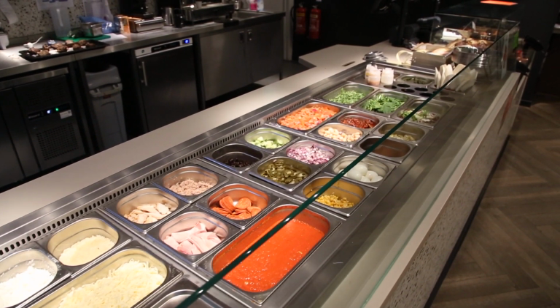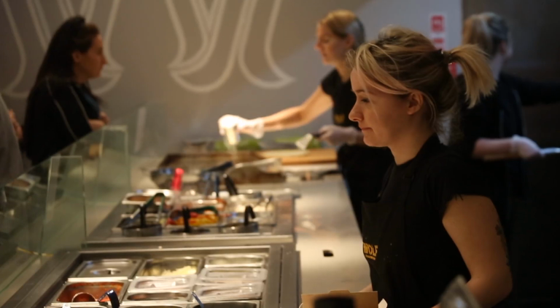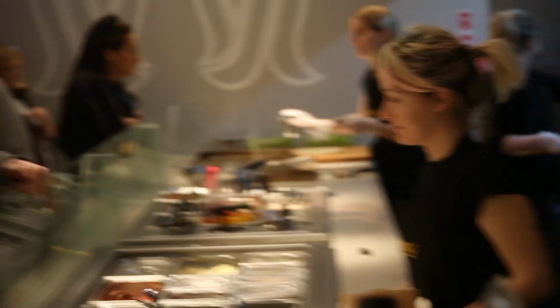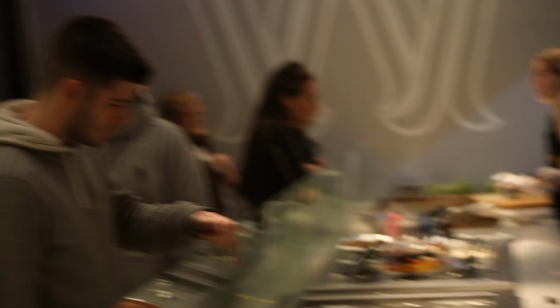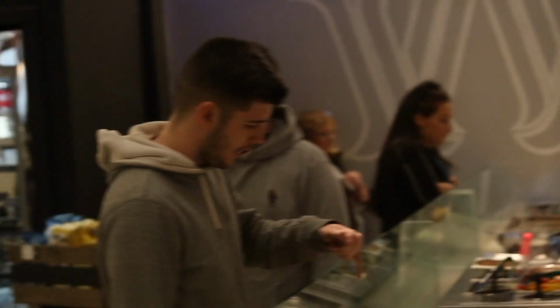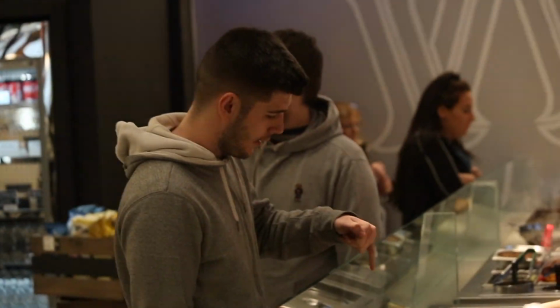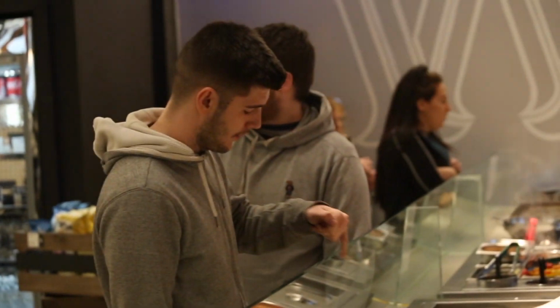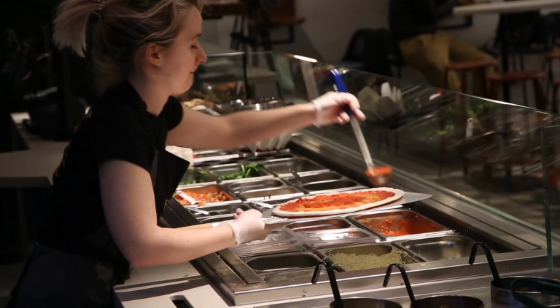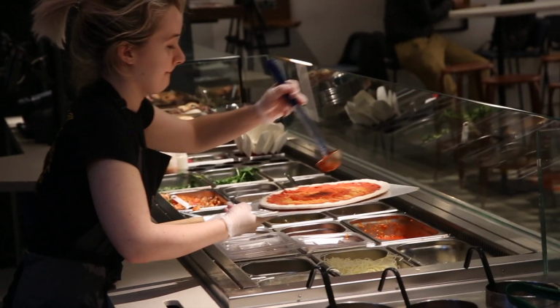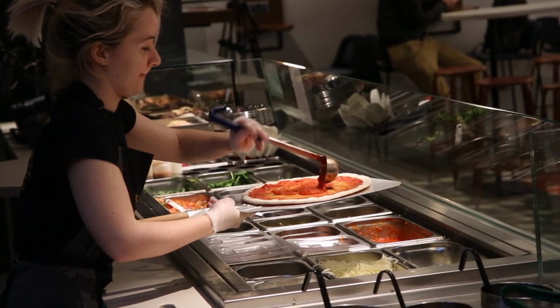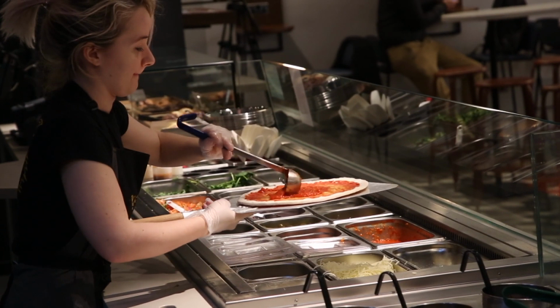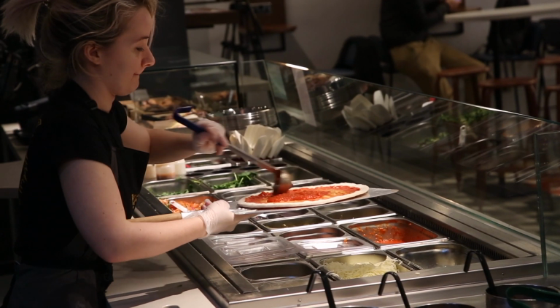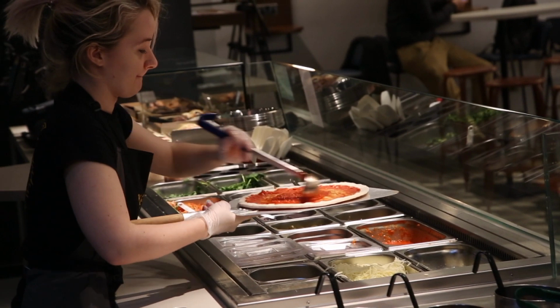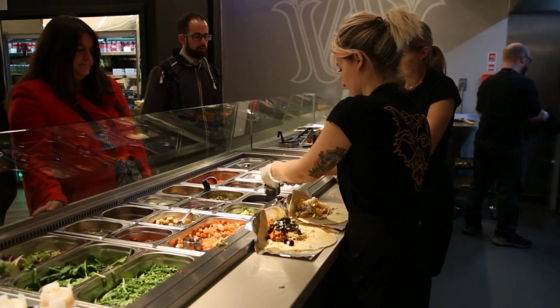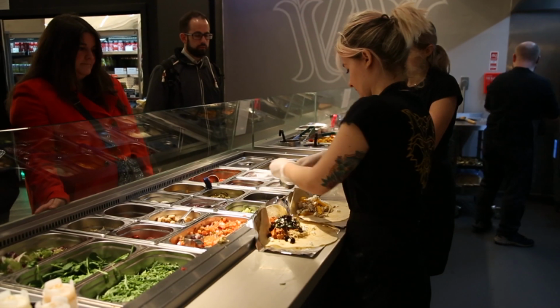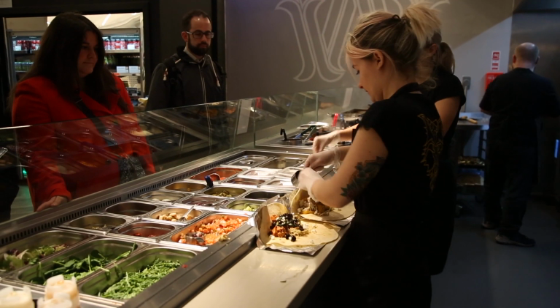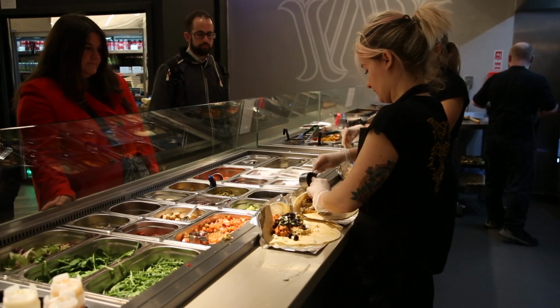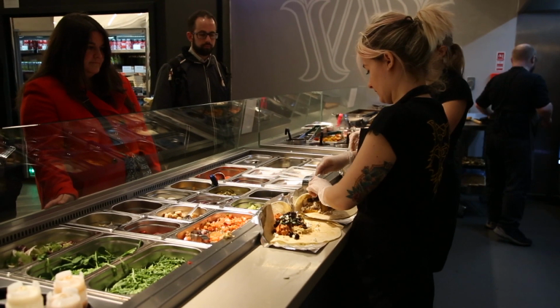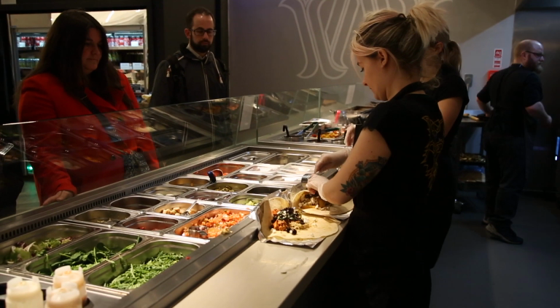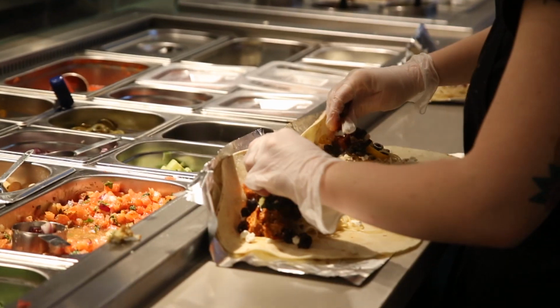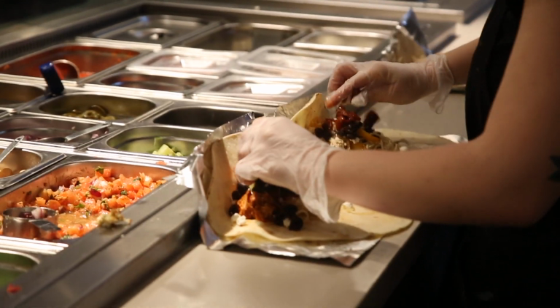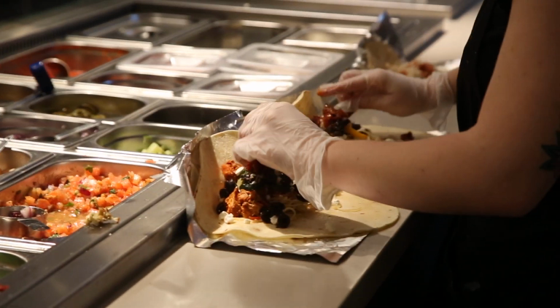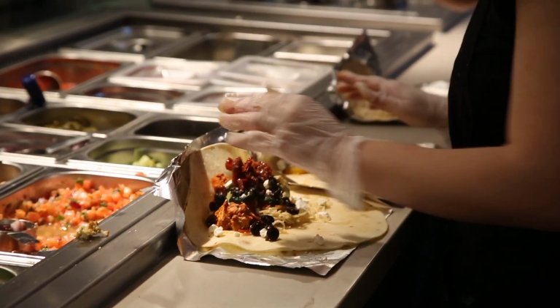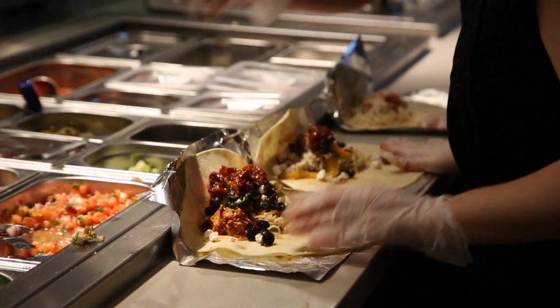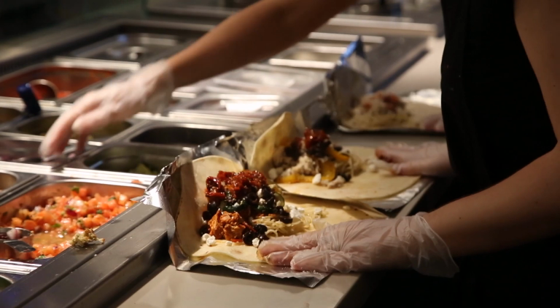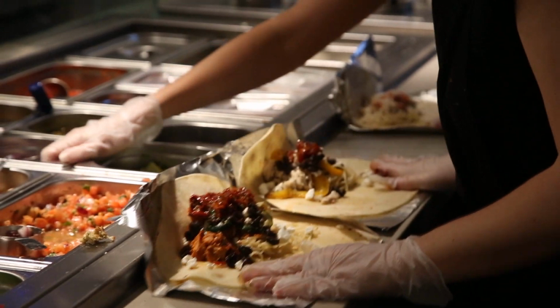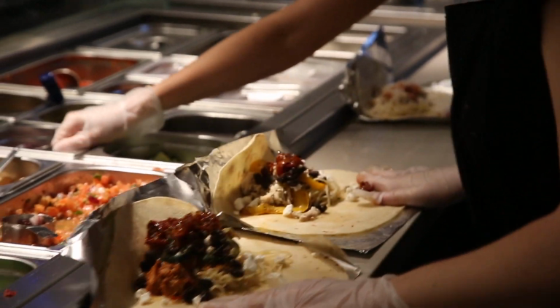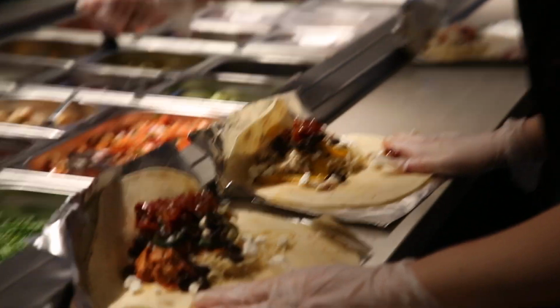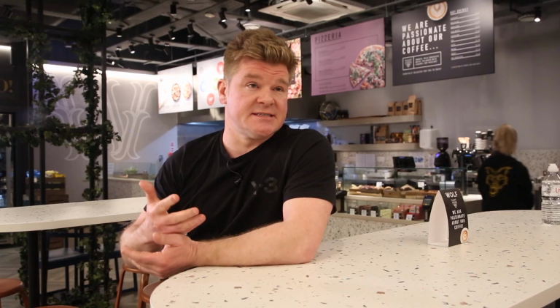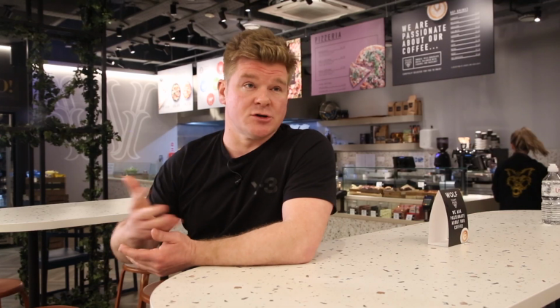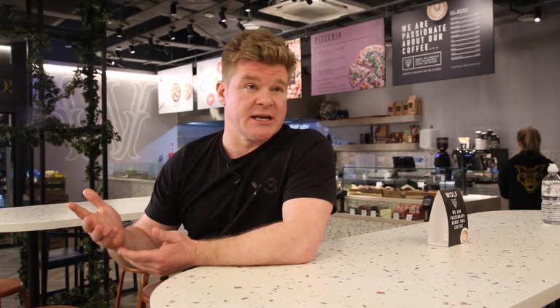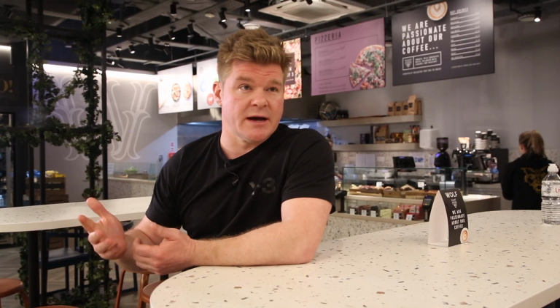They can go to the counter and choose what they want. It's all bespoke — design their own salads, design their own piada, design their own pasta, and either sit in or take it away.